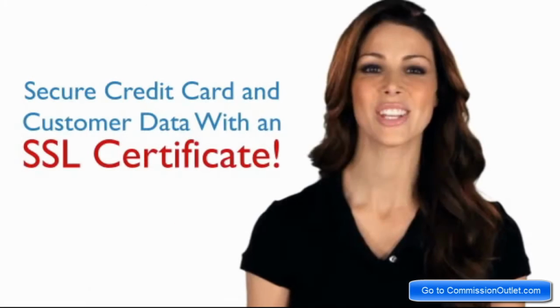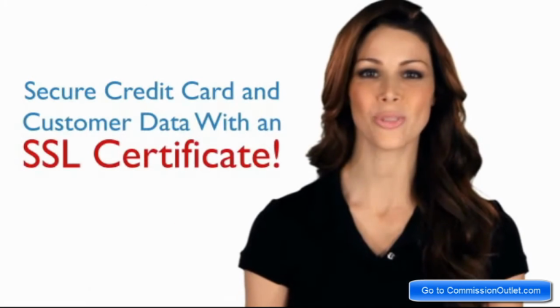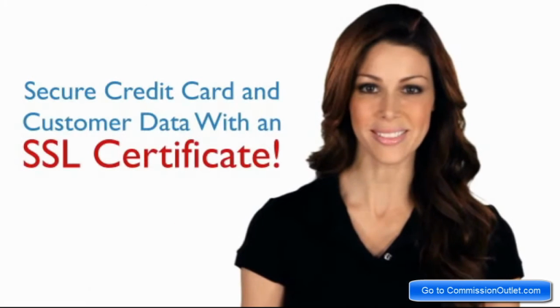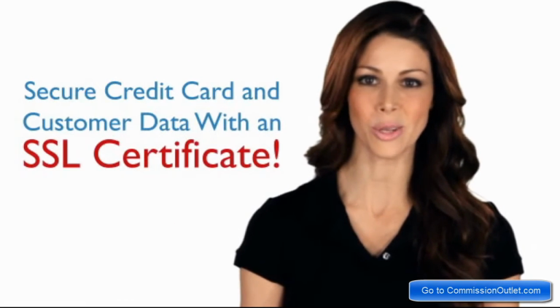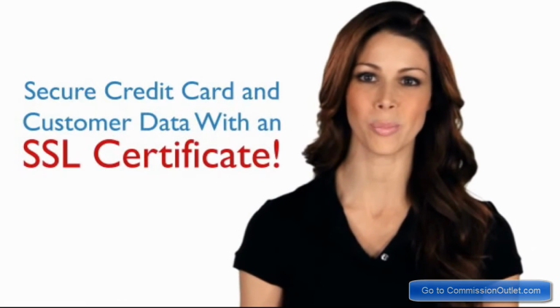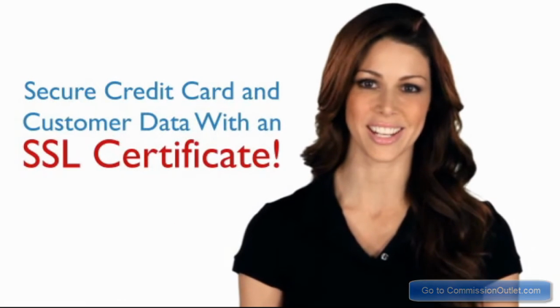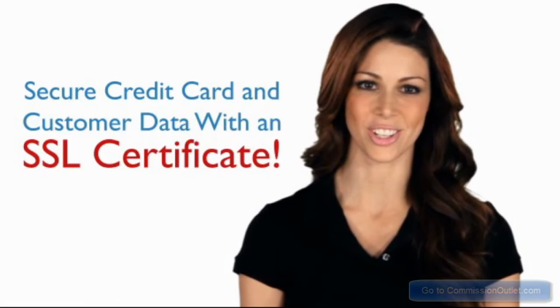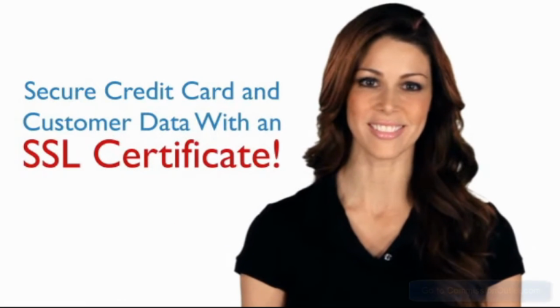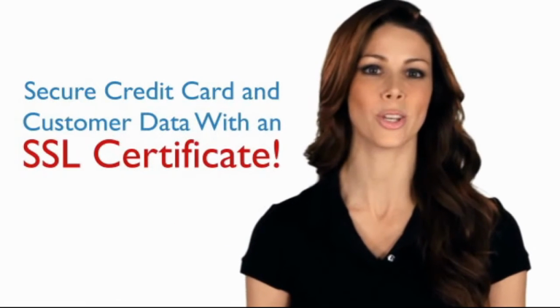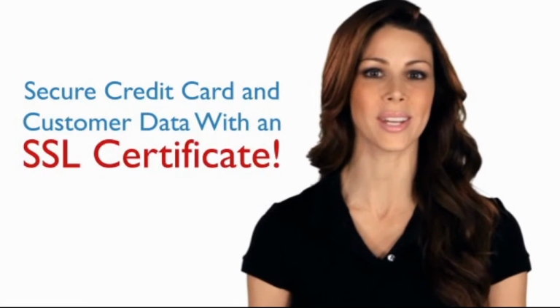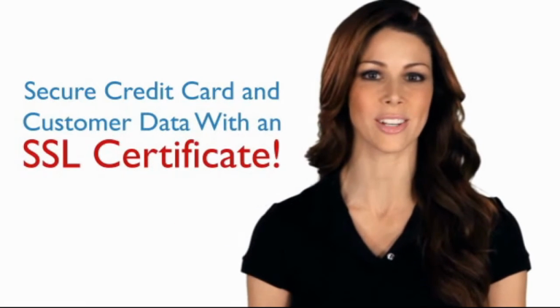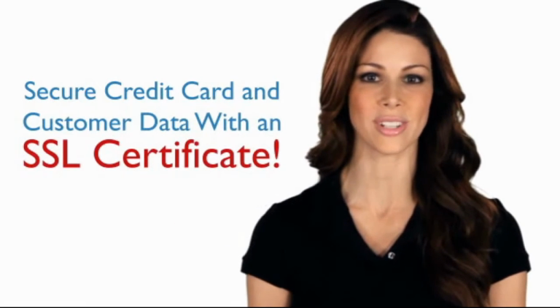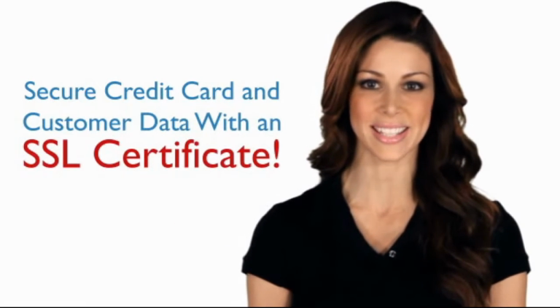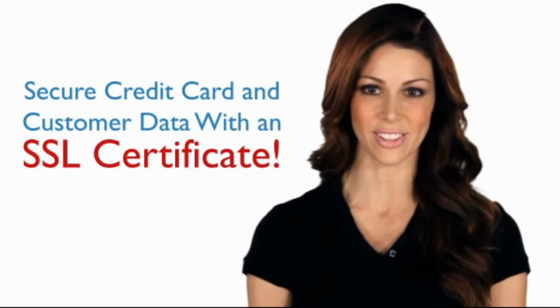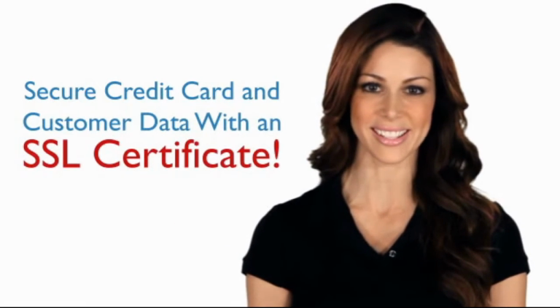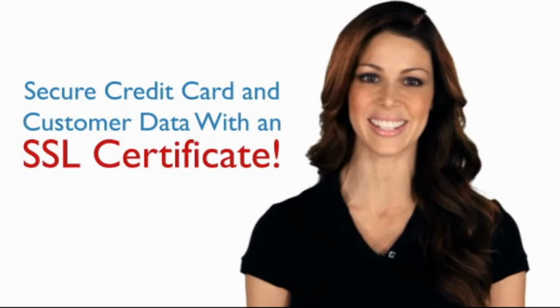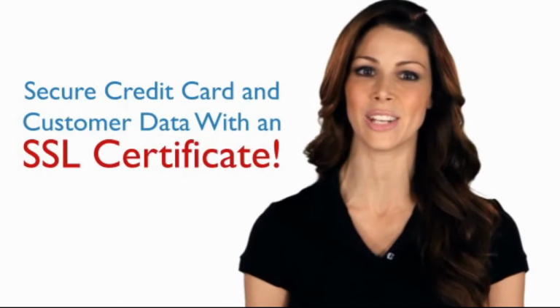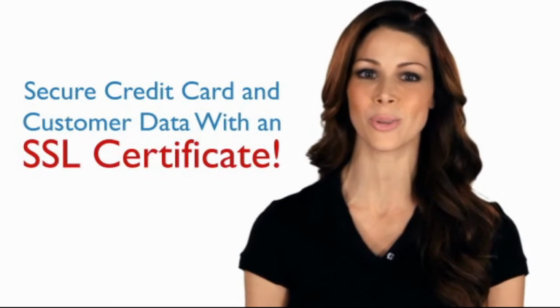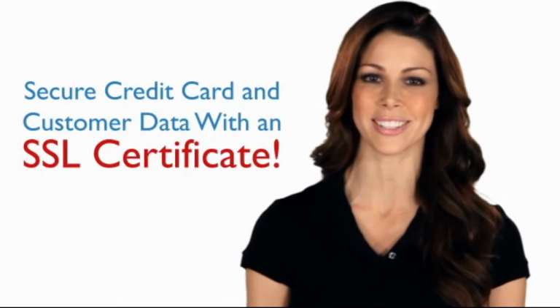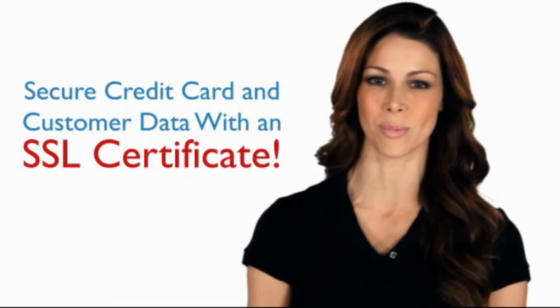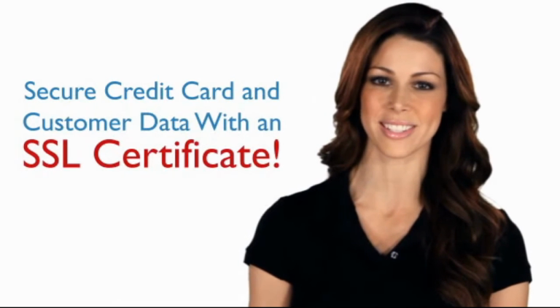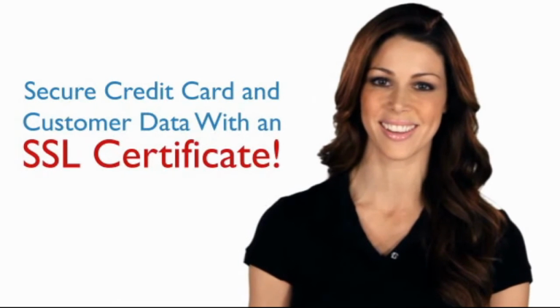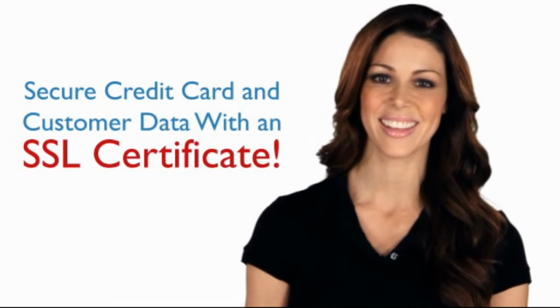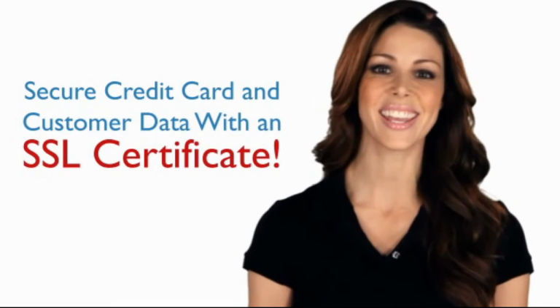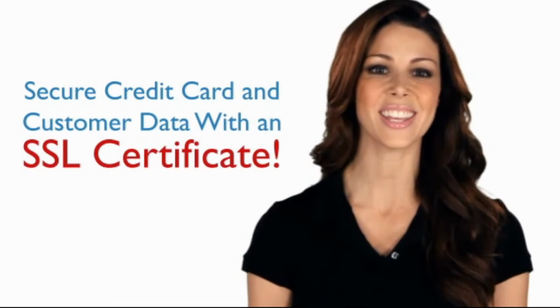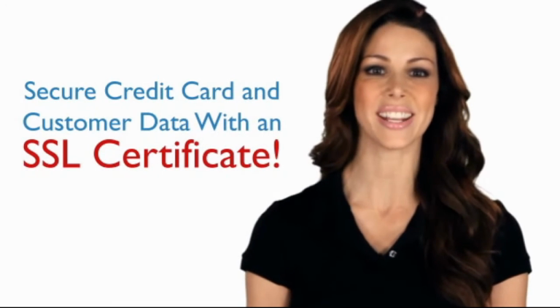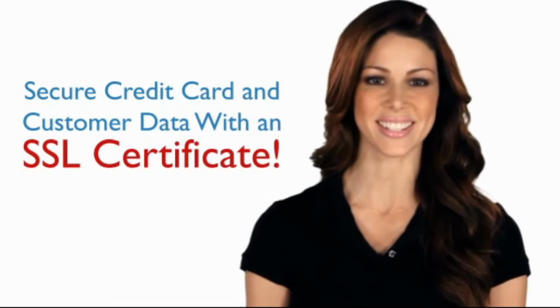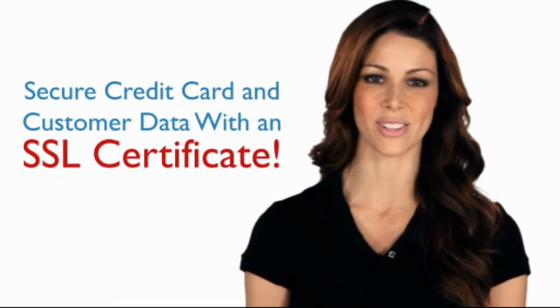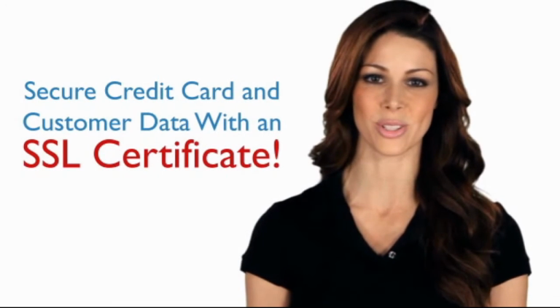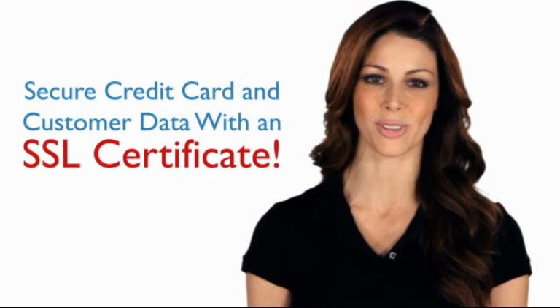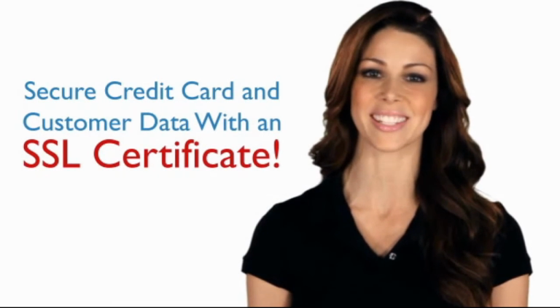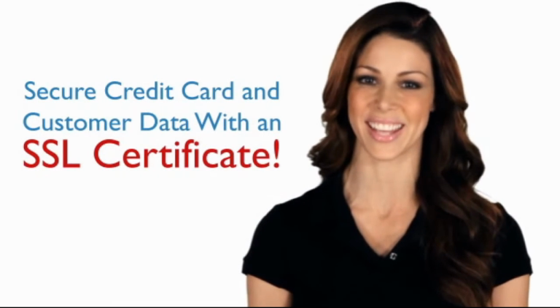Strengthen your reputation so you can increase sales and gain new customers. Get your SSL certificate today.